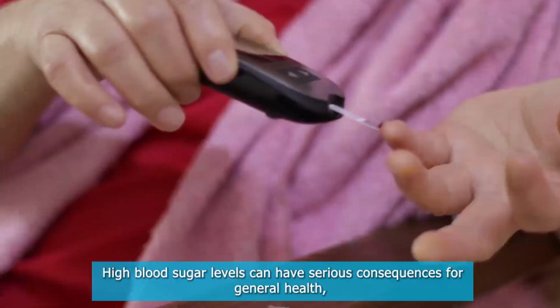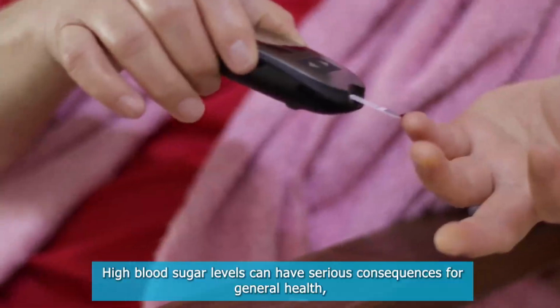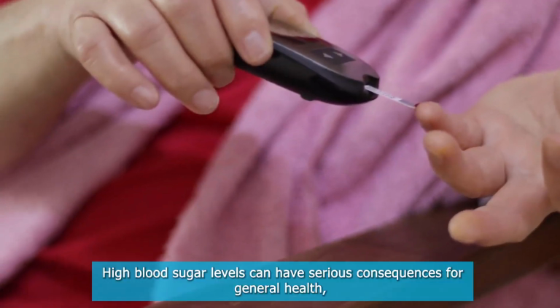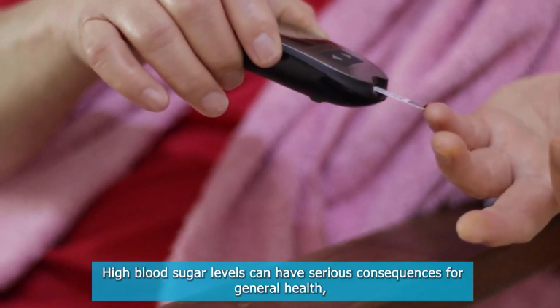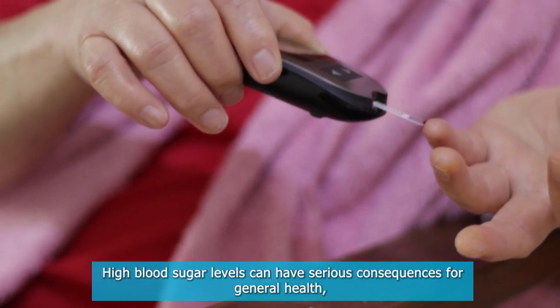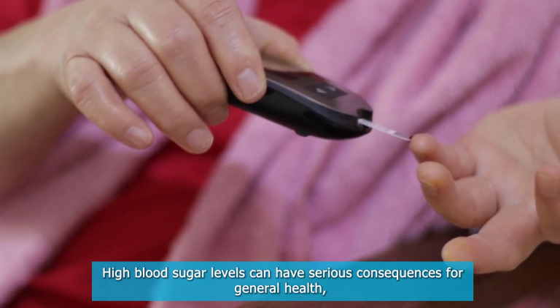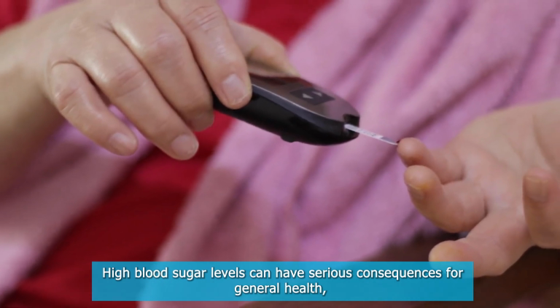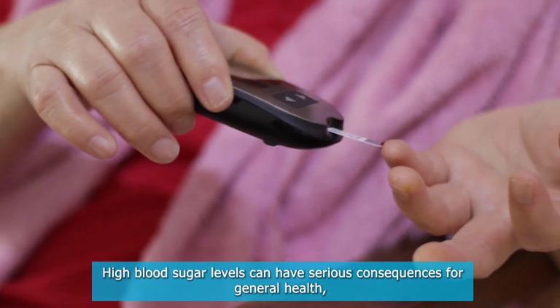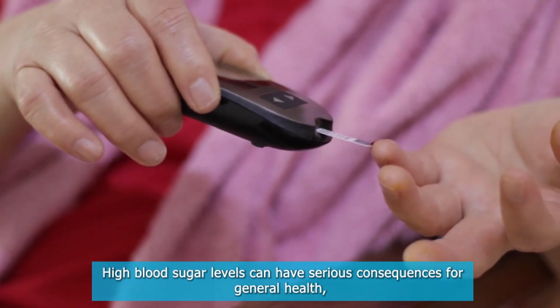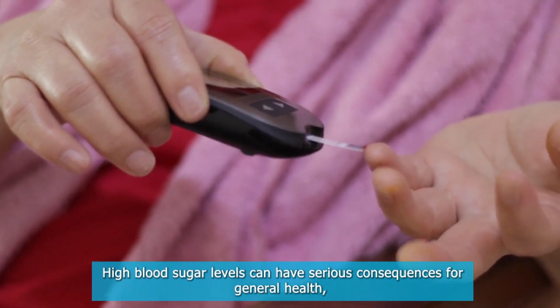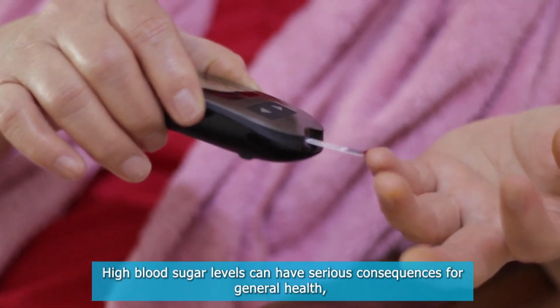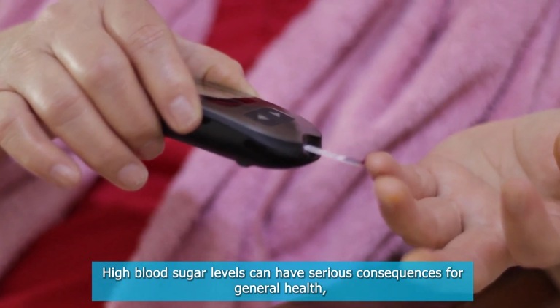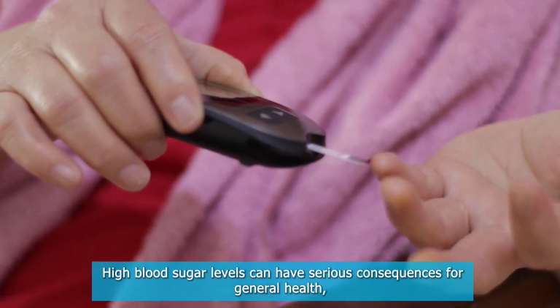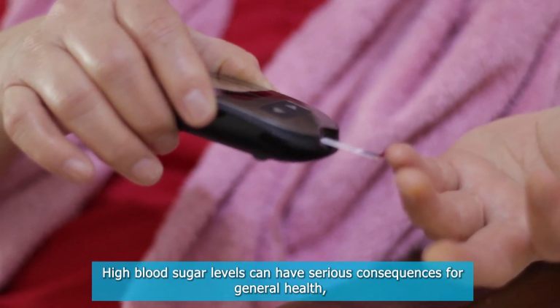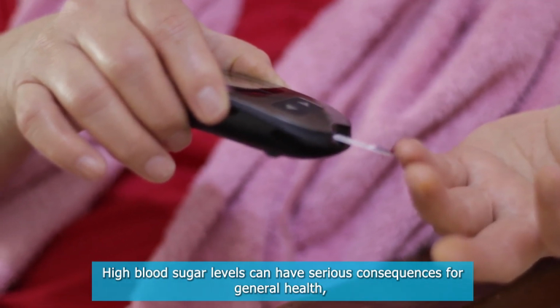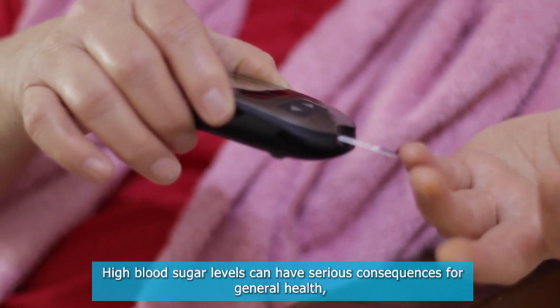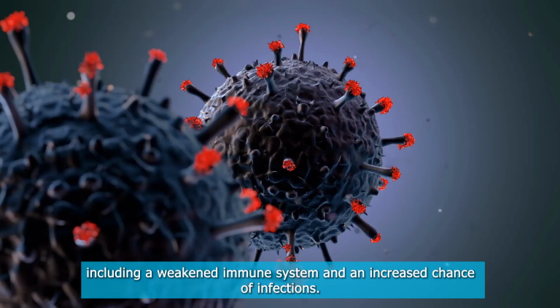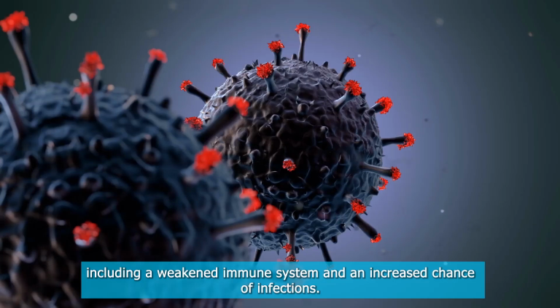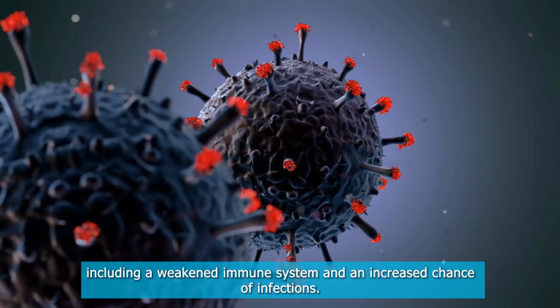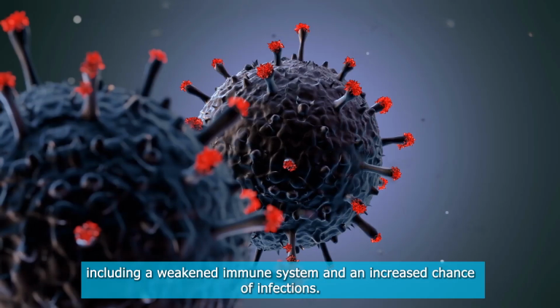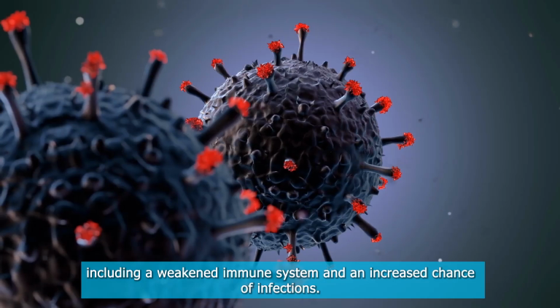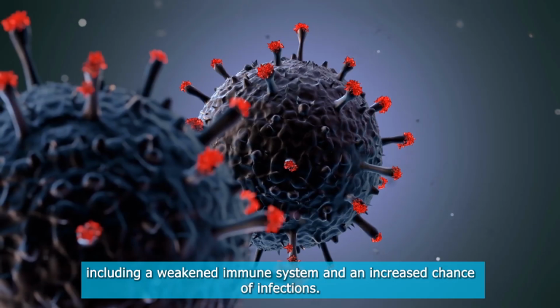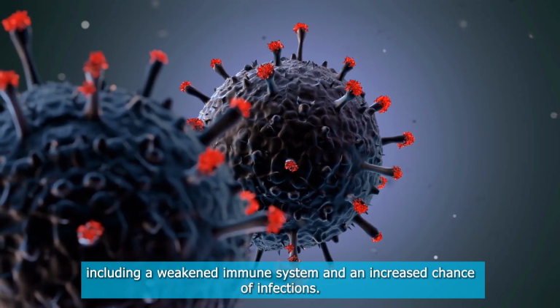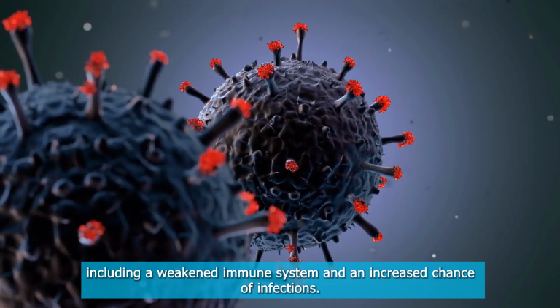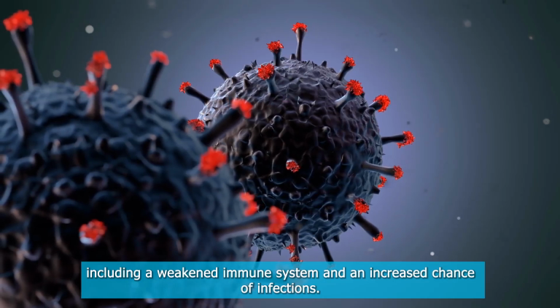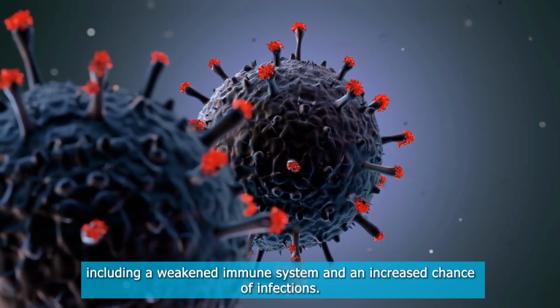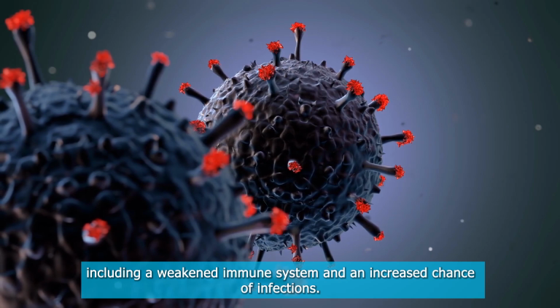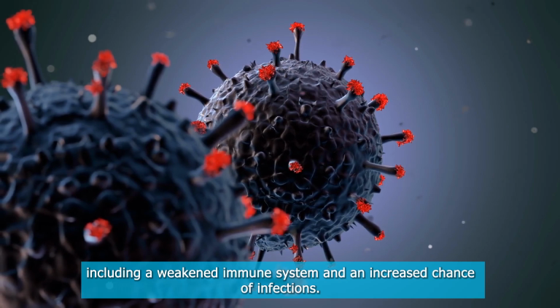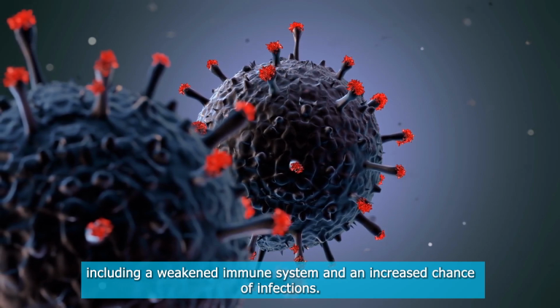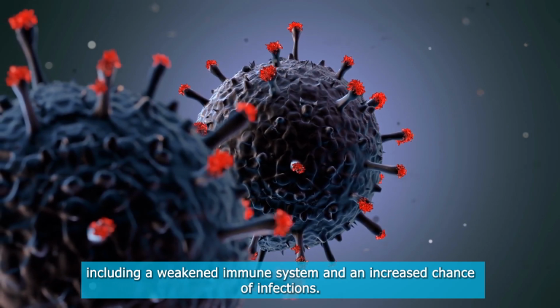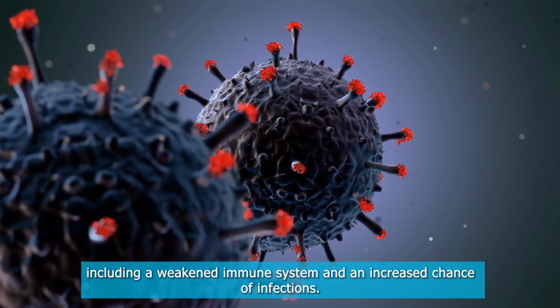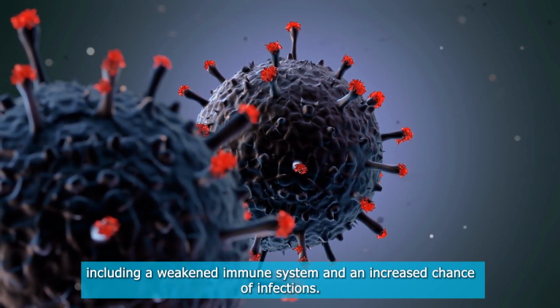High blood sugar levels can have serious consequences for general health, including a weakened immune system and an increased chance of infections.